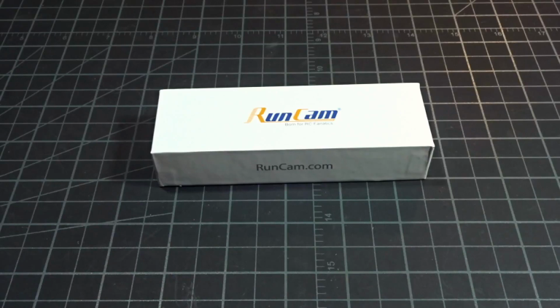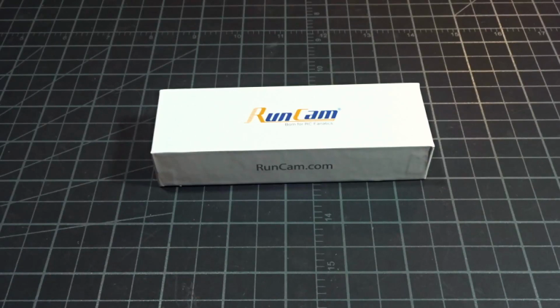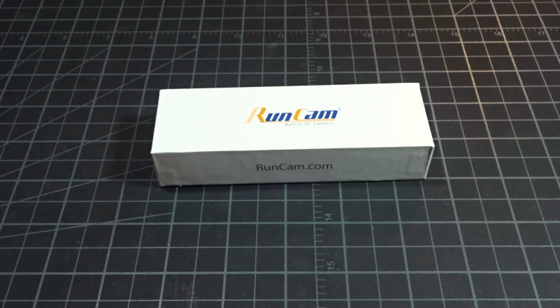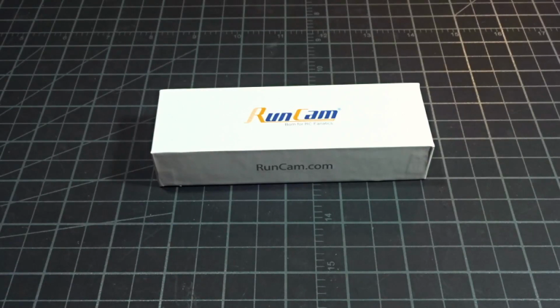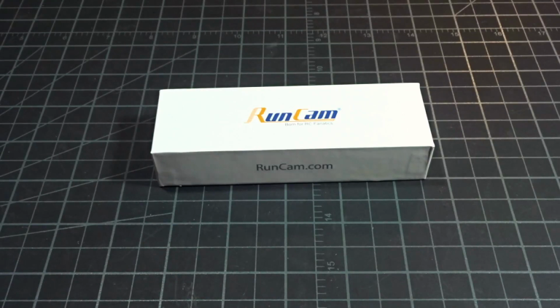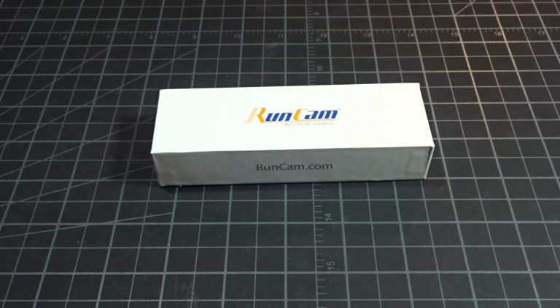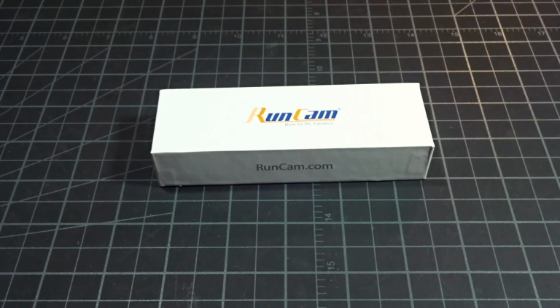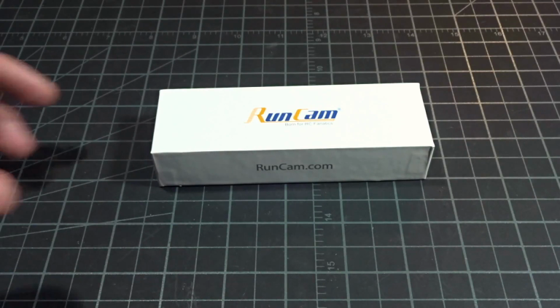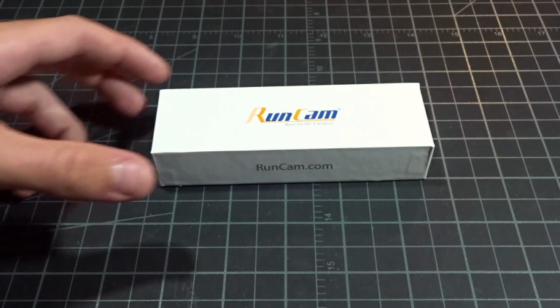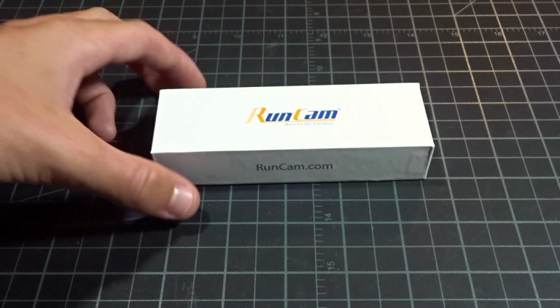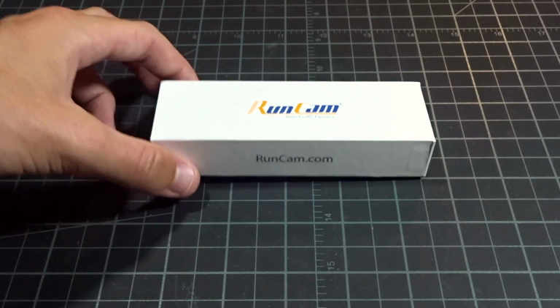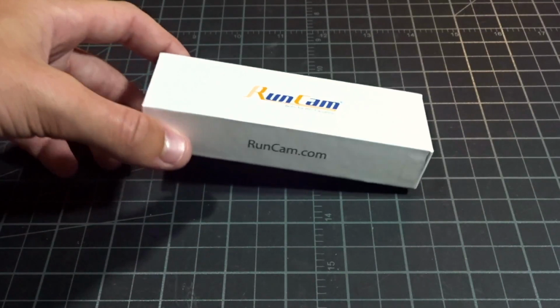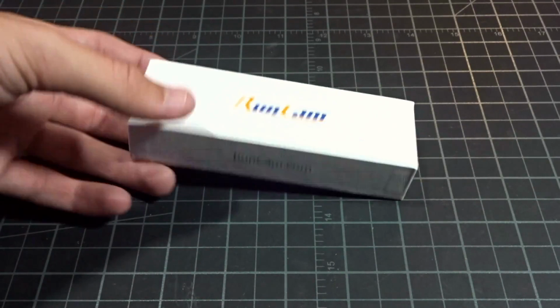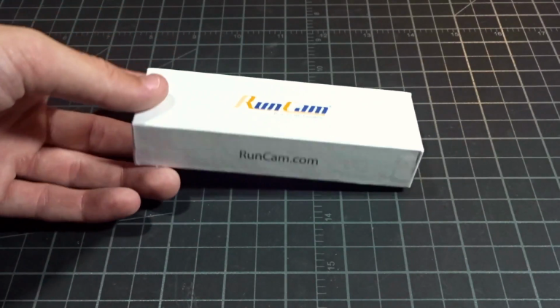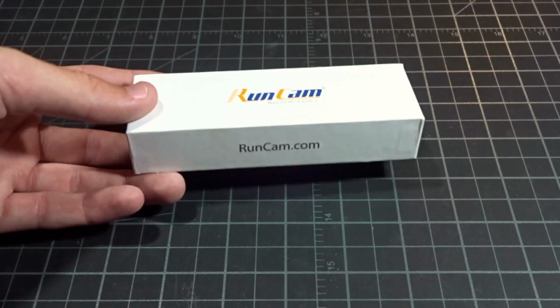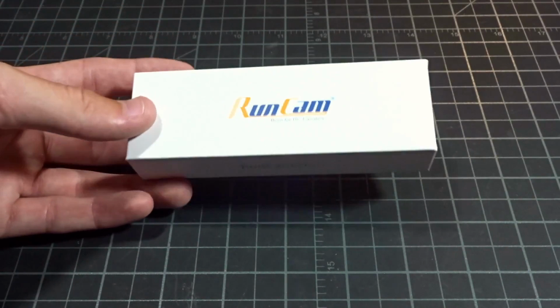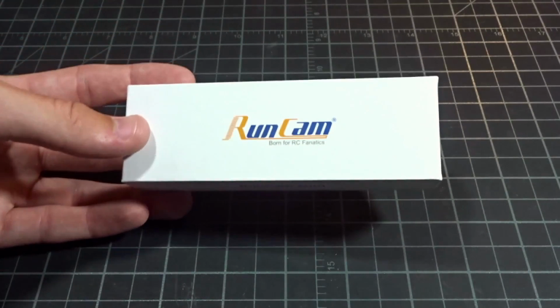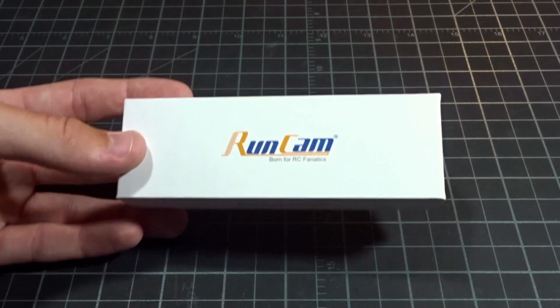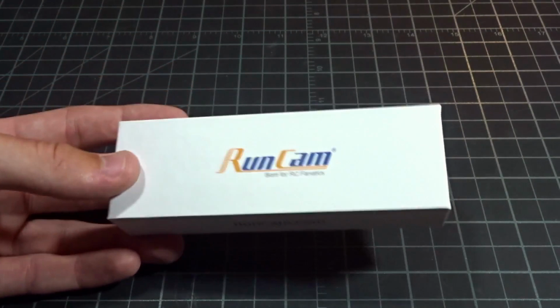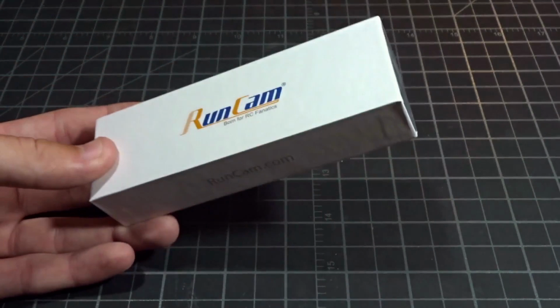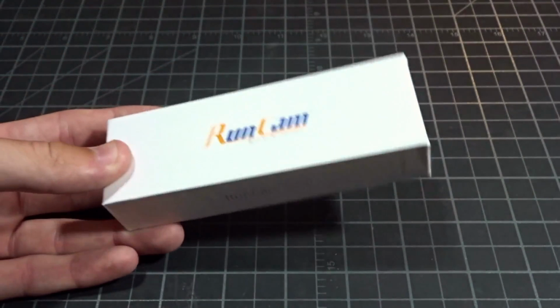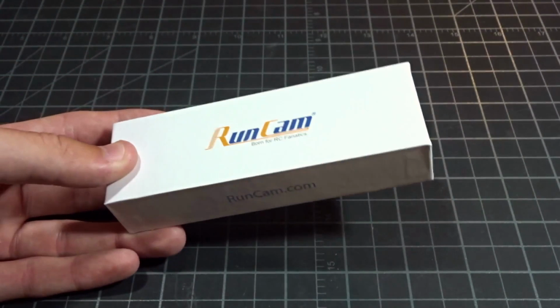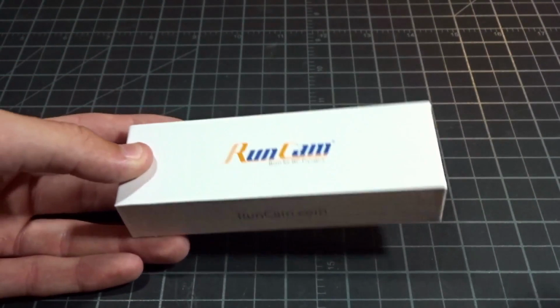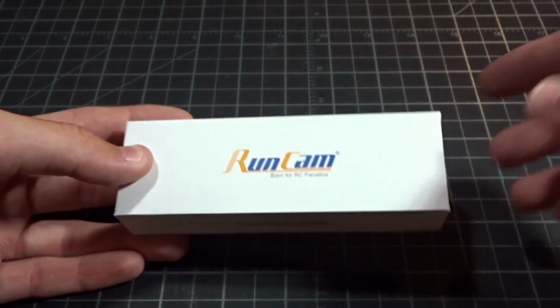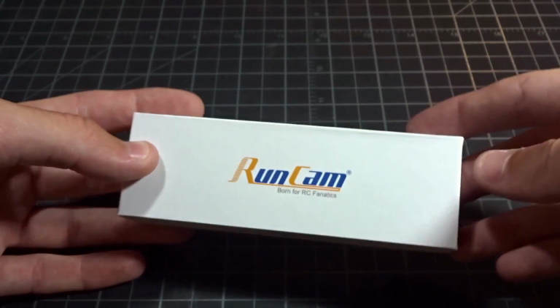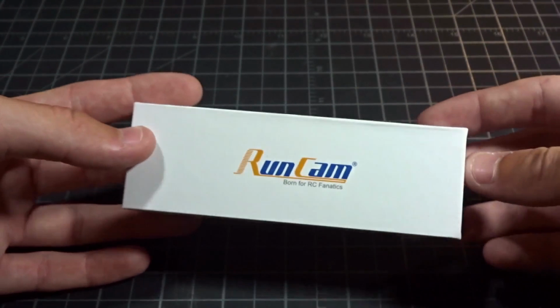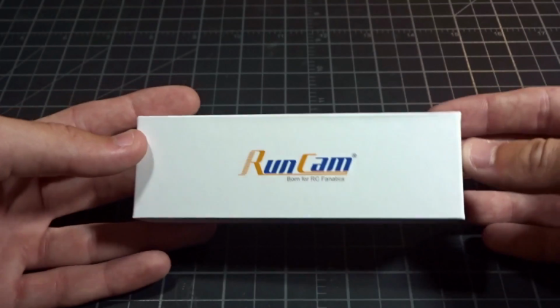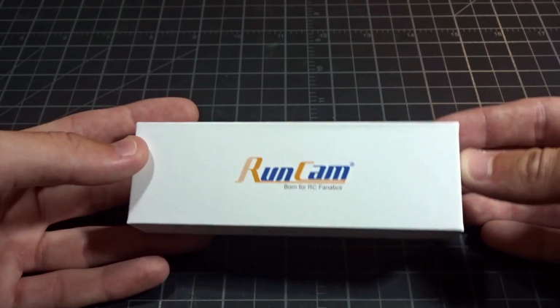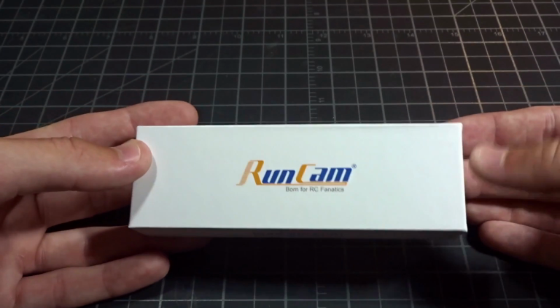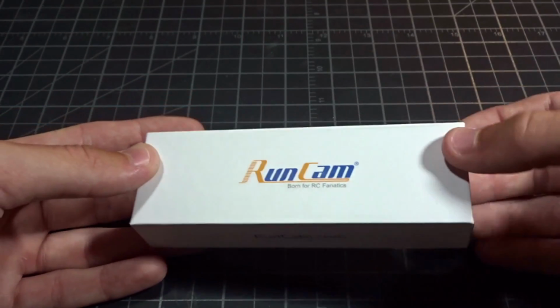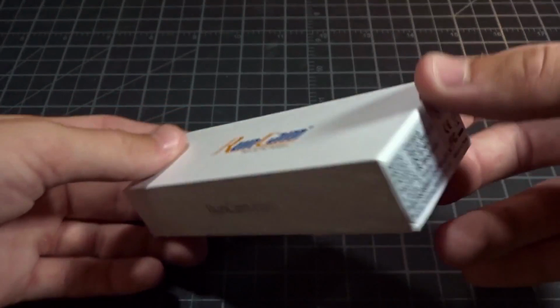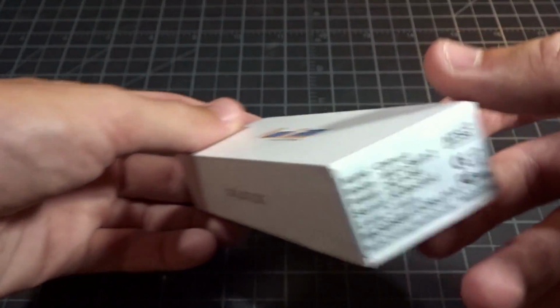Hey guys, what's up? Welcome back to another video. Today we're going to be doing a review of the Runcam Micro Swift 2.